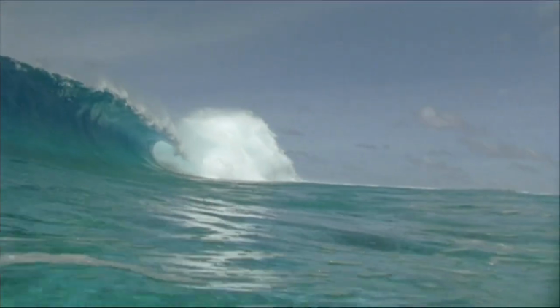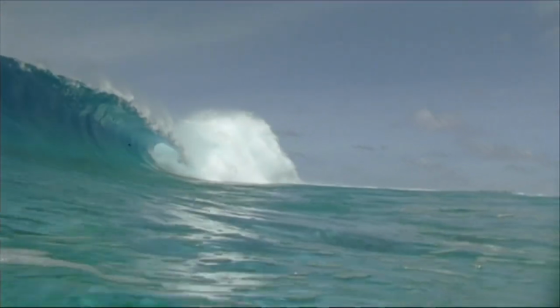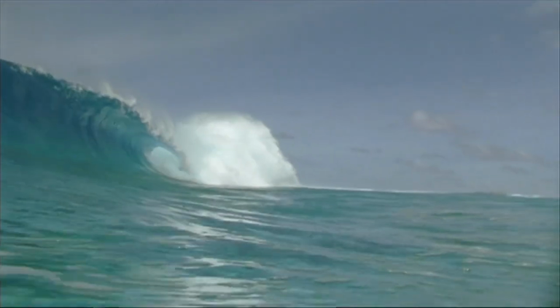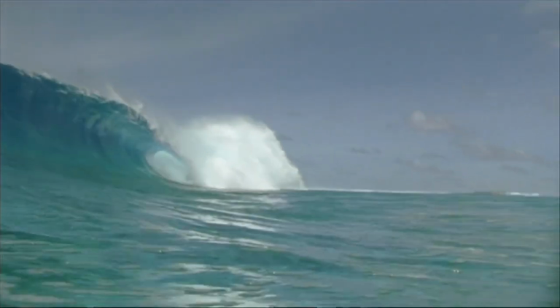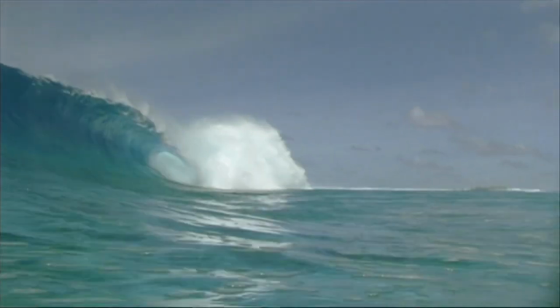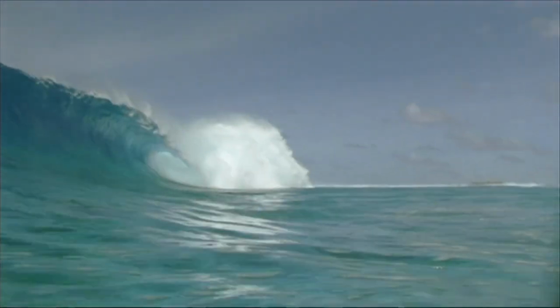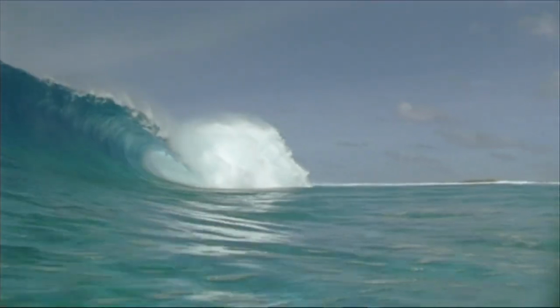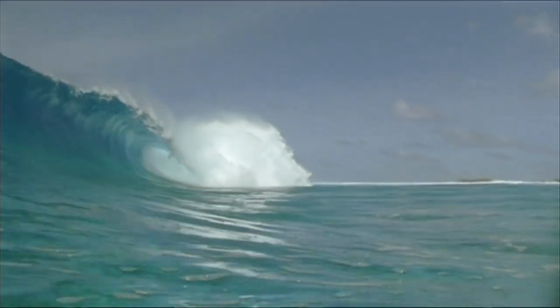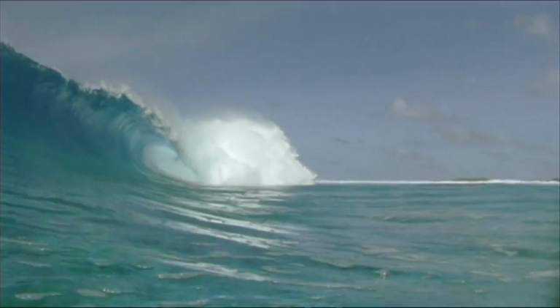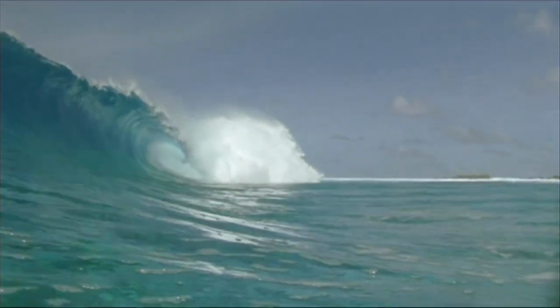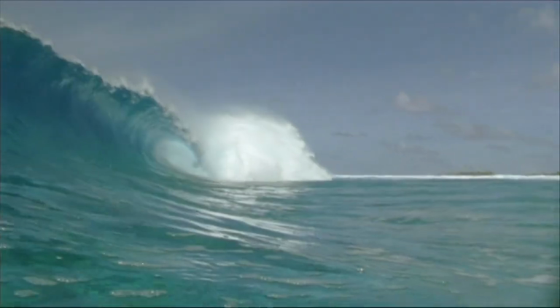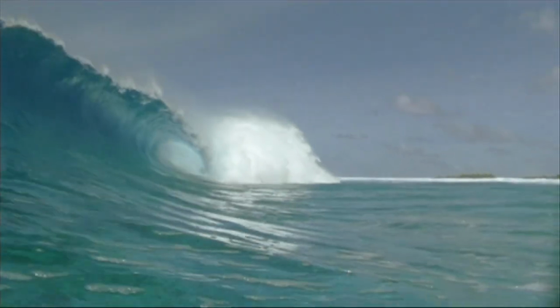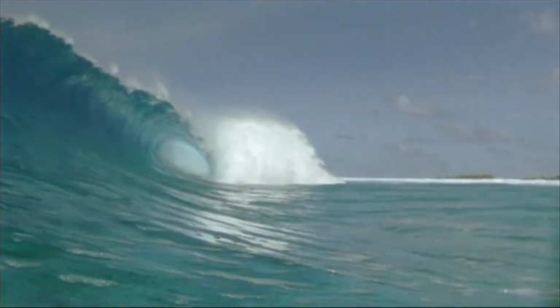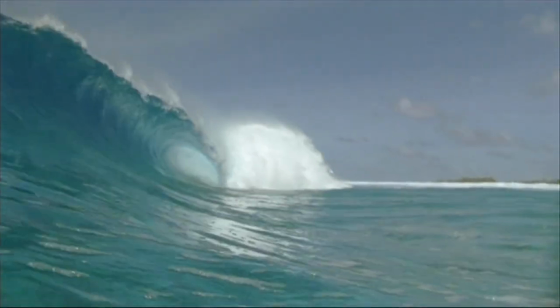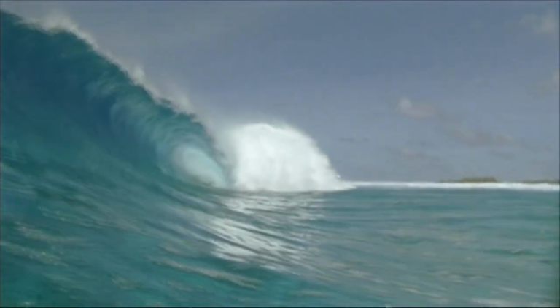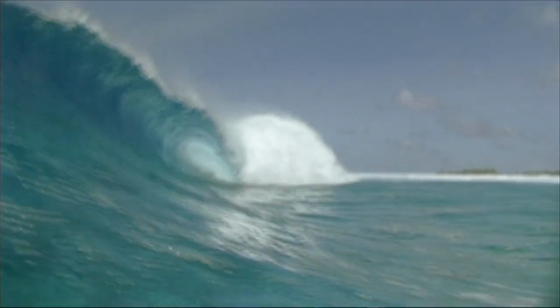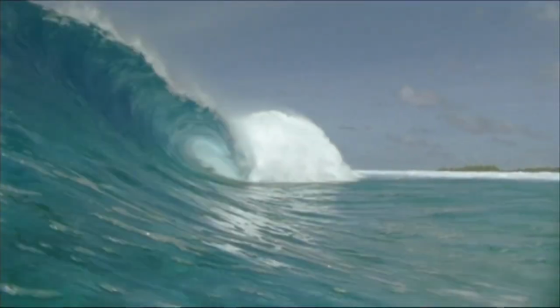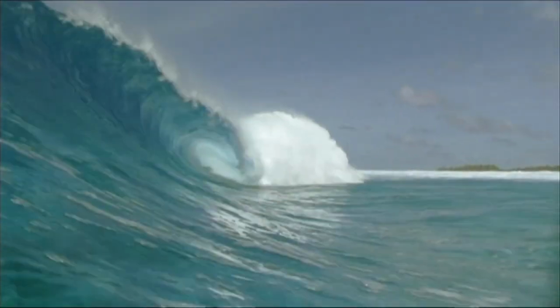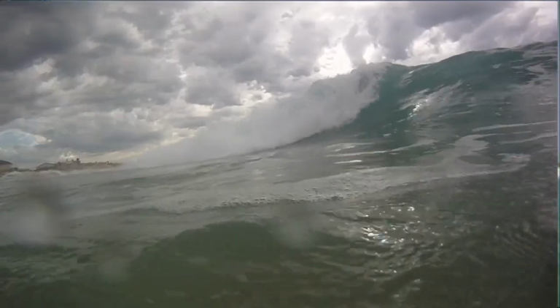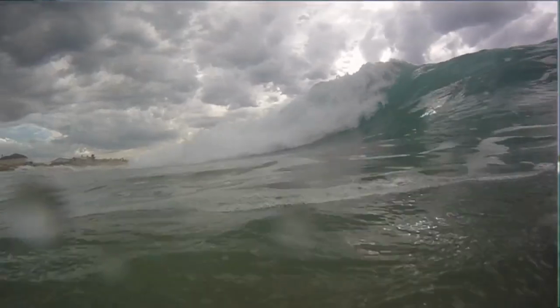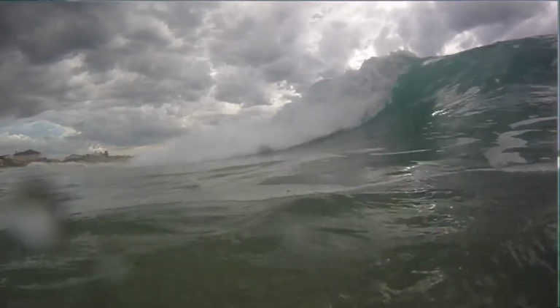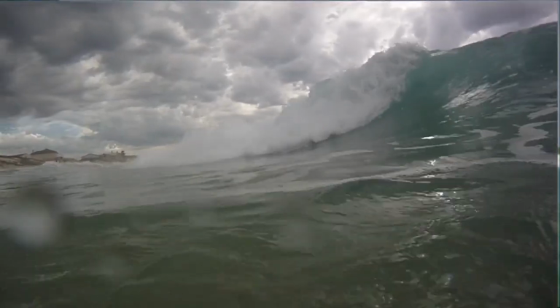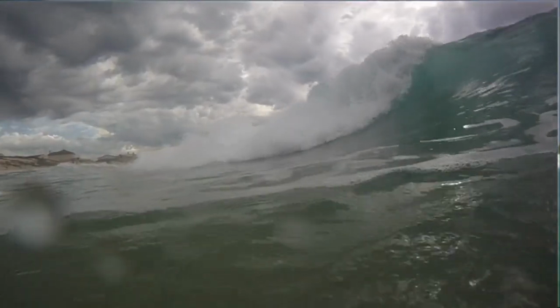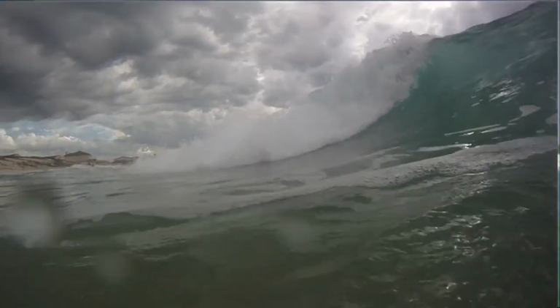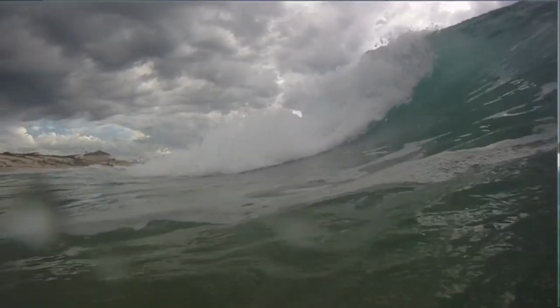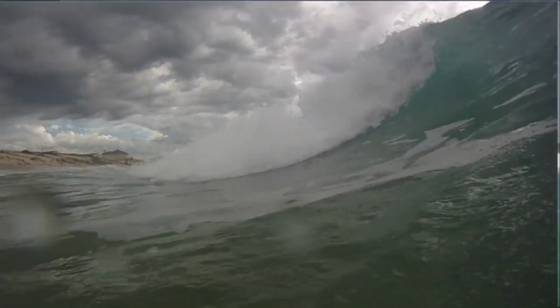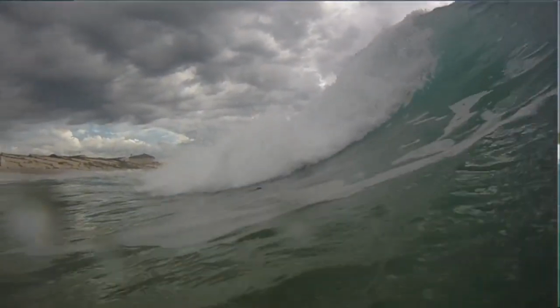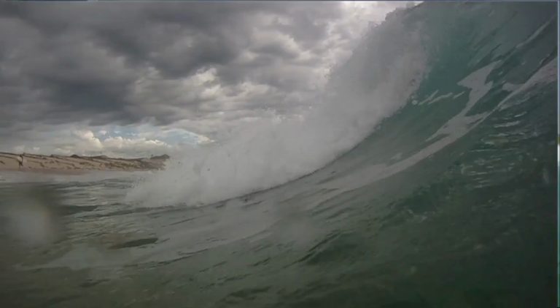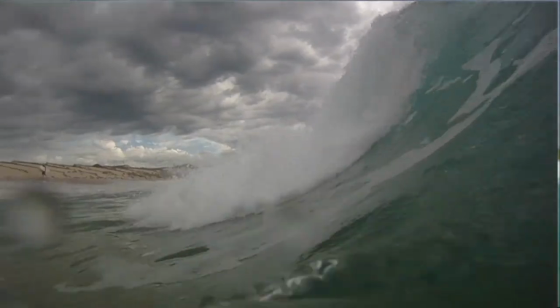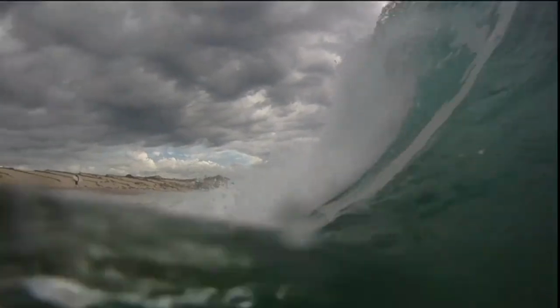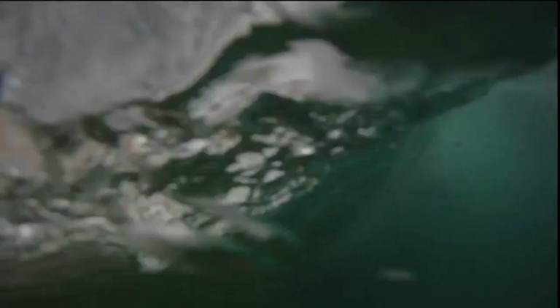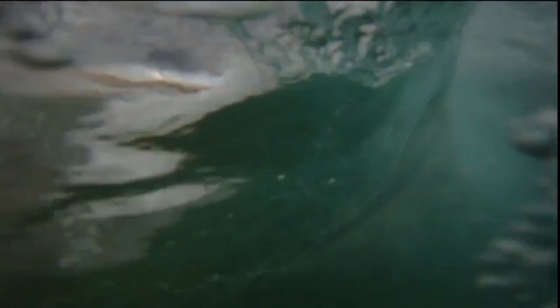So now you know the difference between a plunging wave and a spilling wave. Let's move on to the next tutorial.